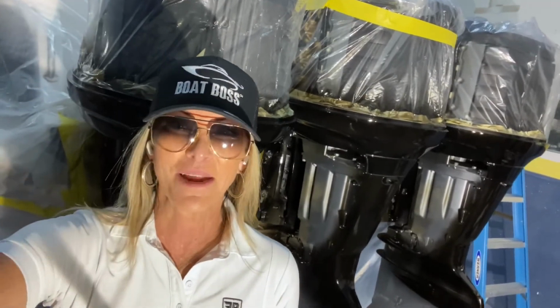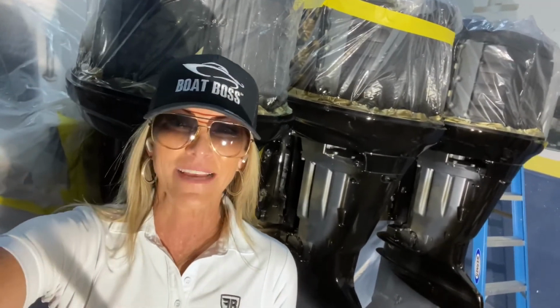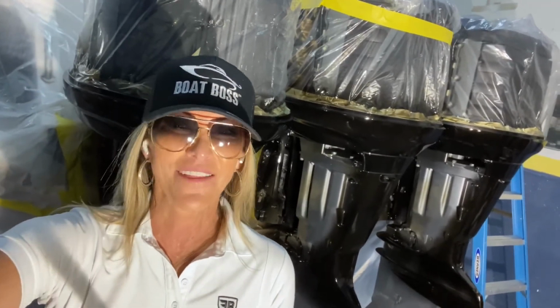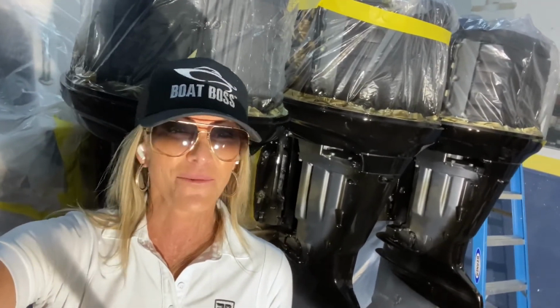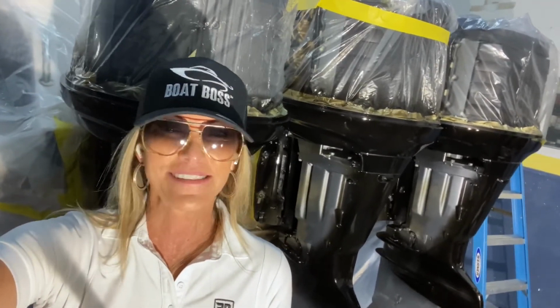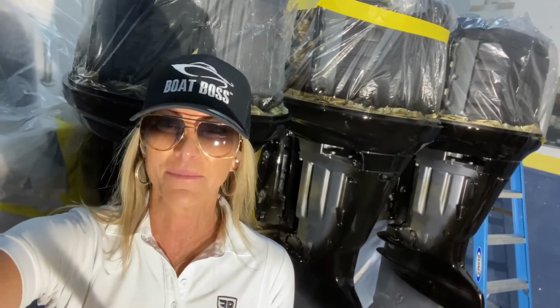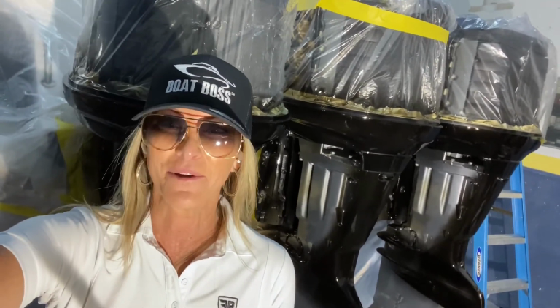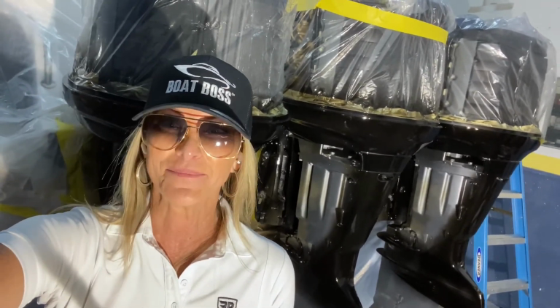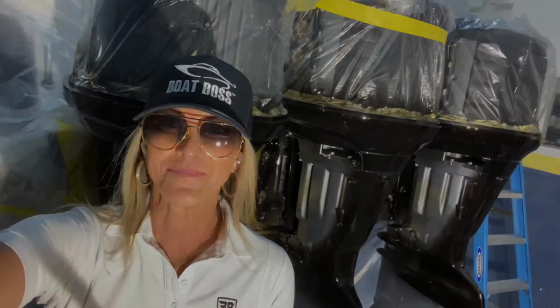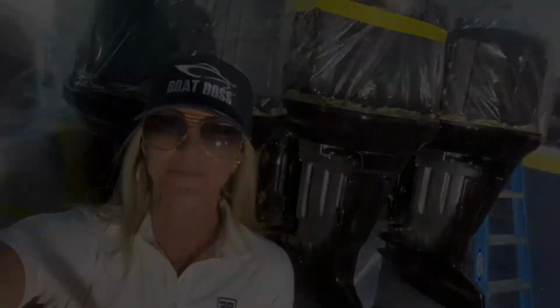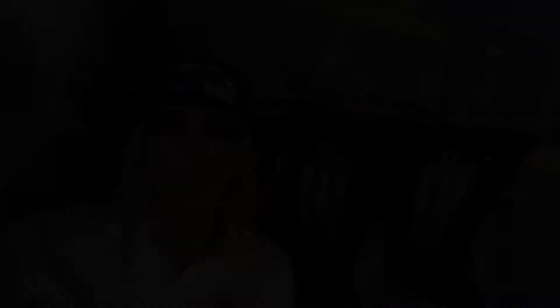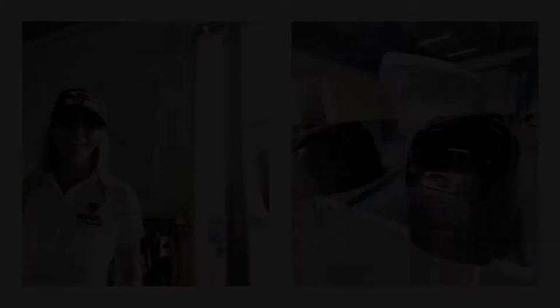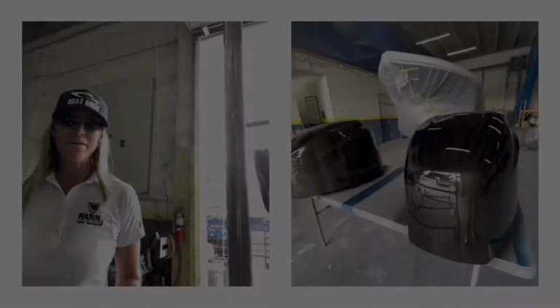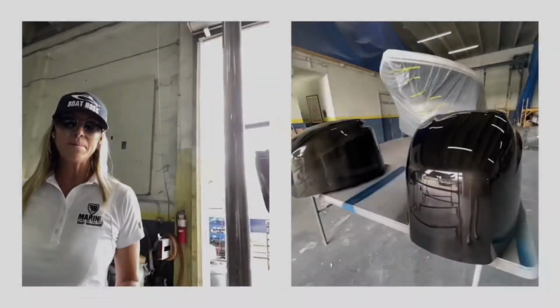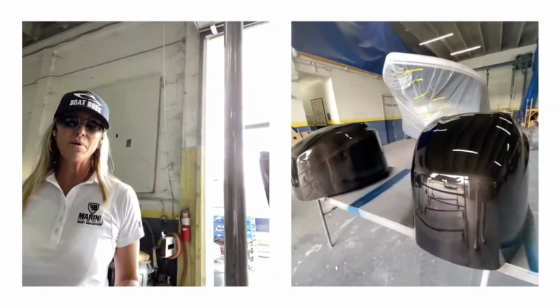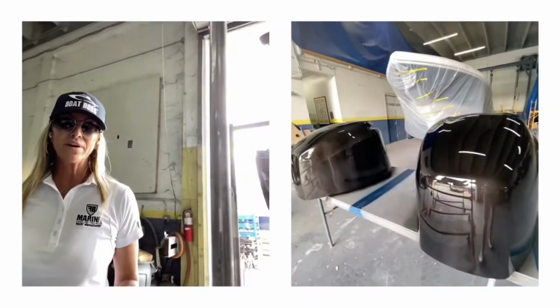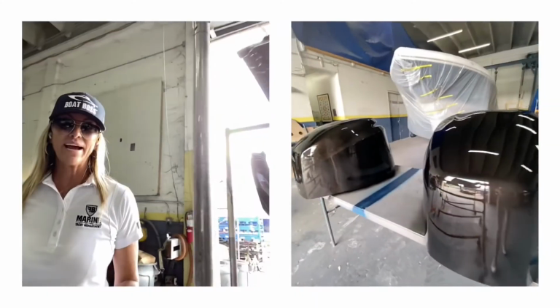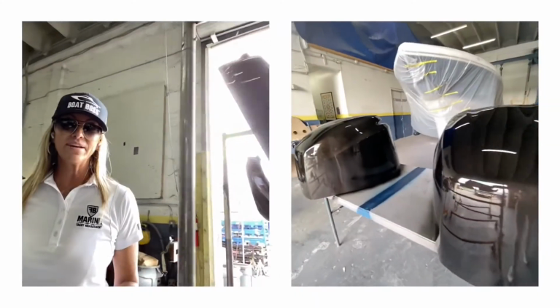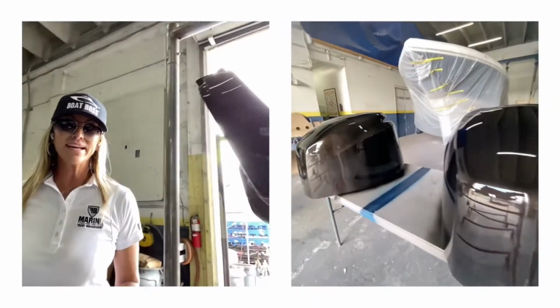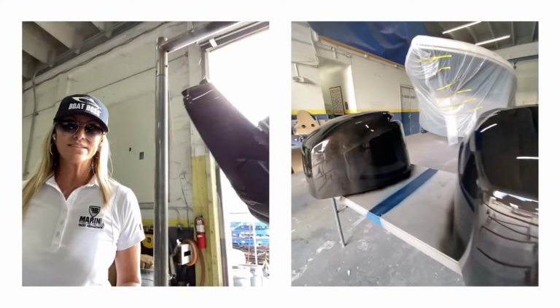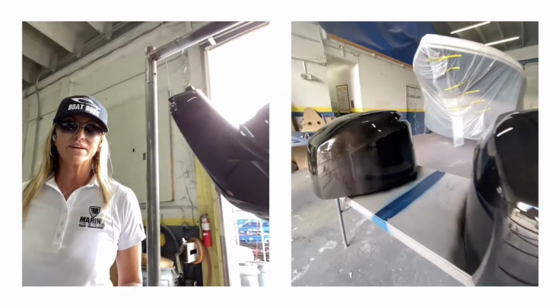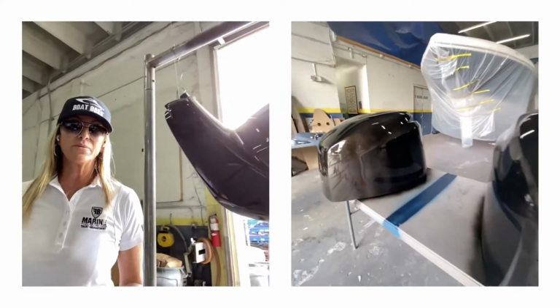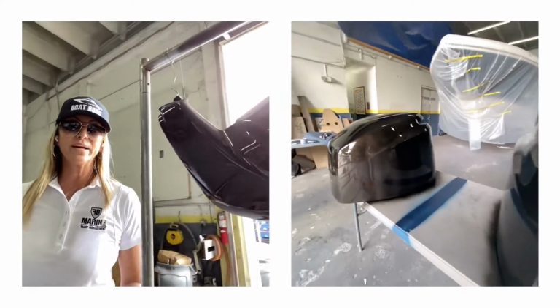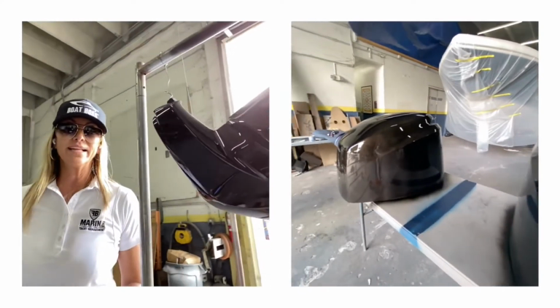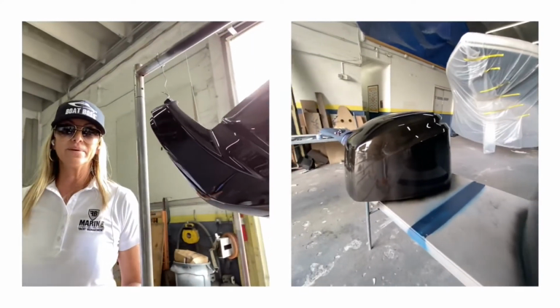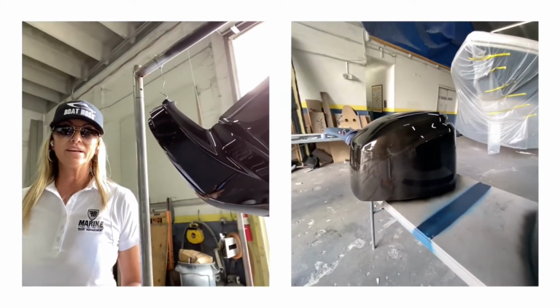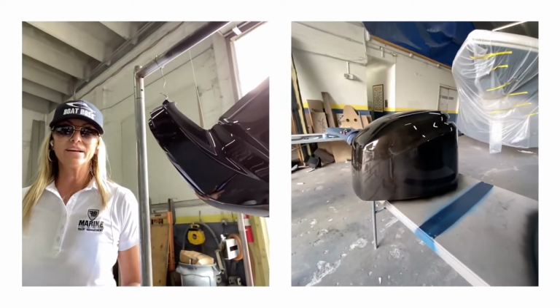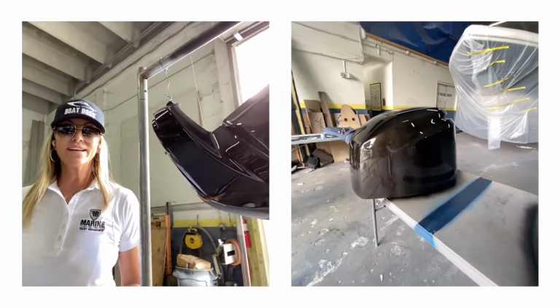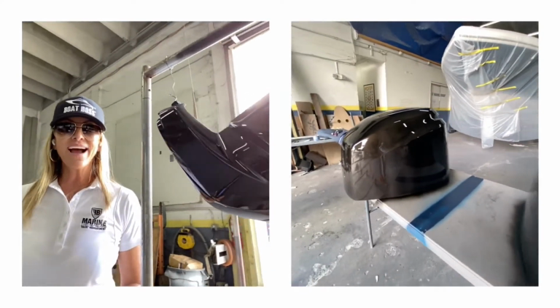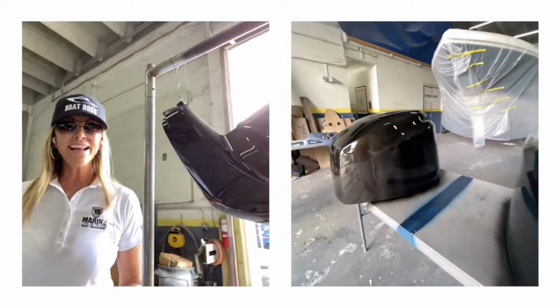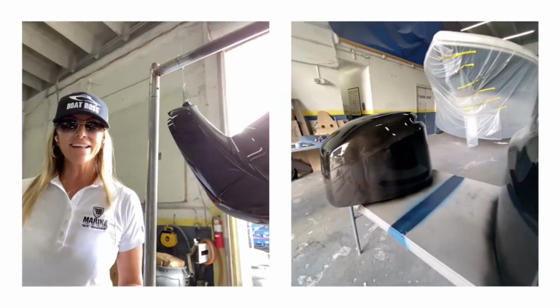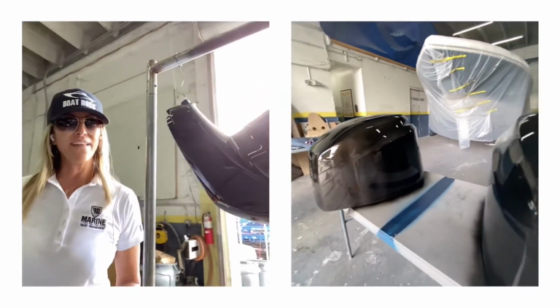Here are the motor cowlings — looking really, really good.